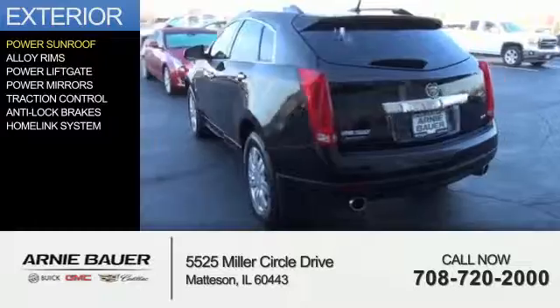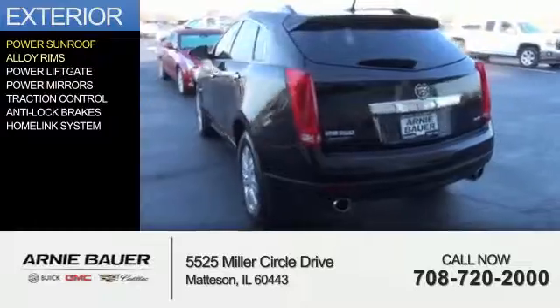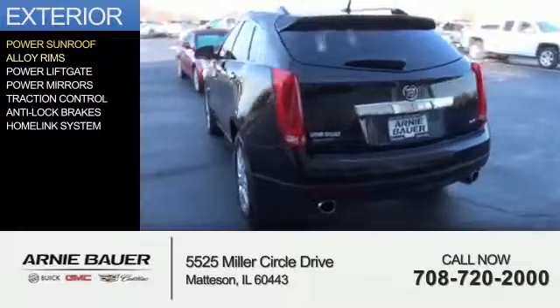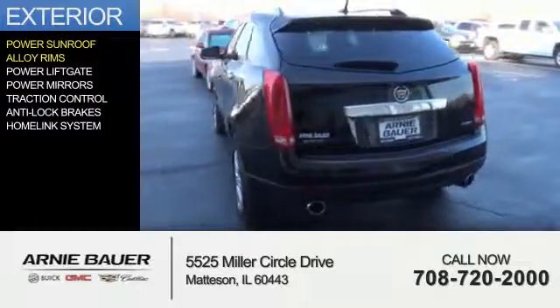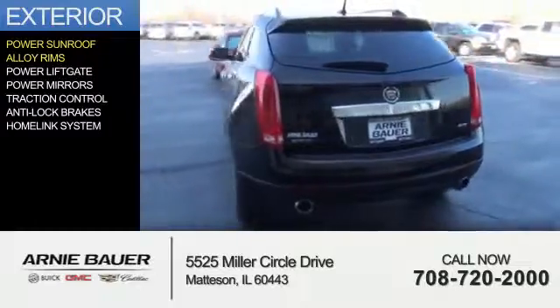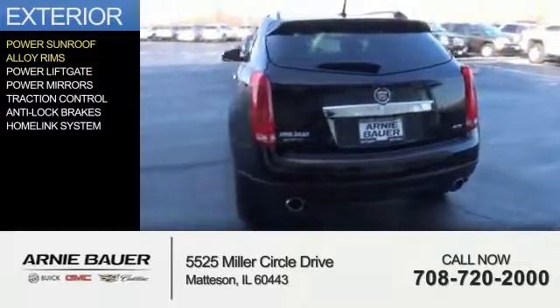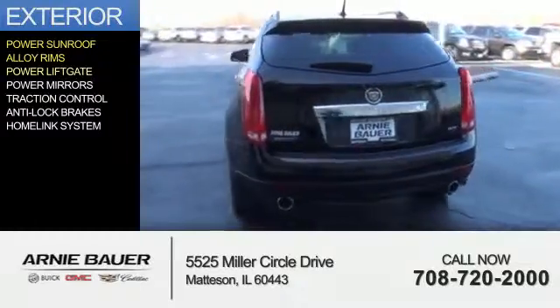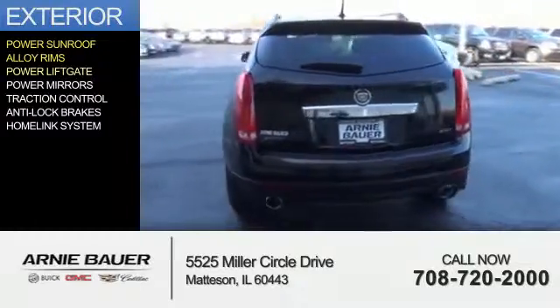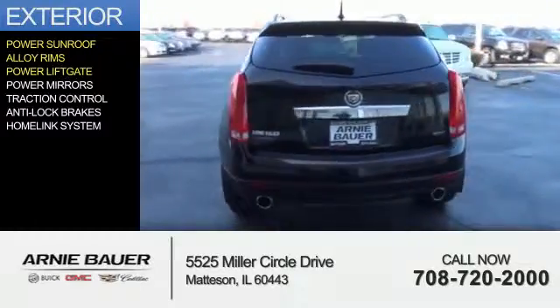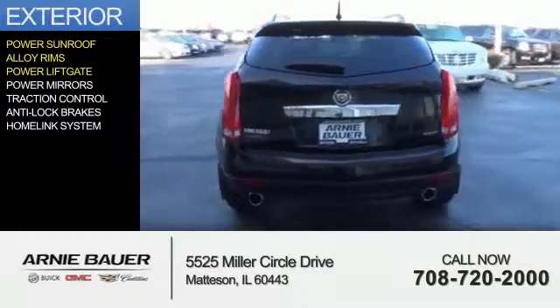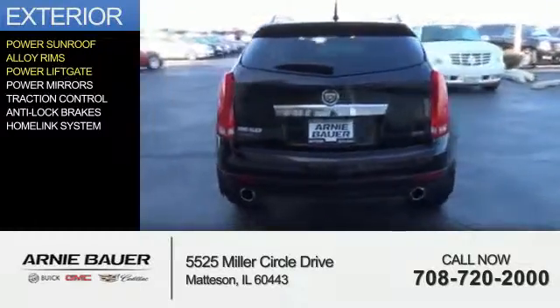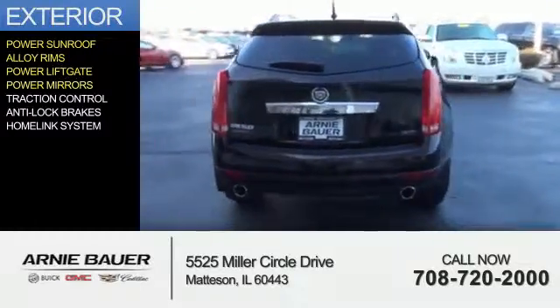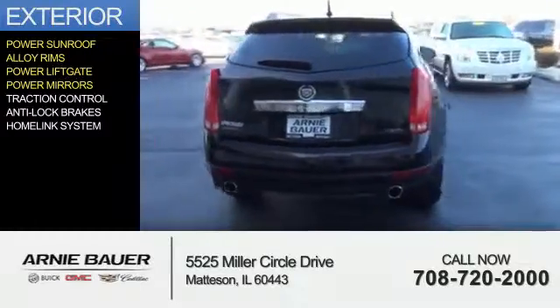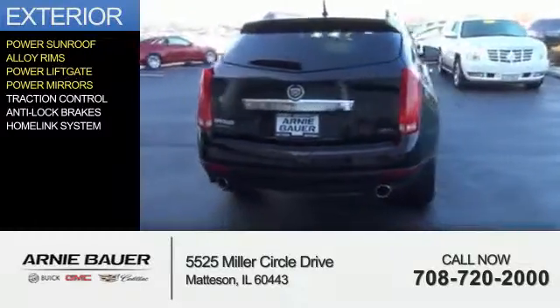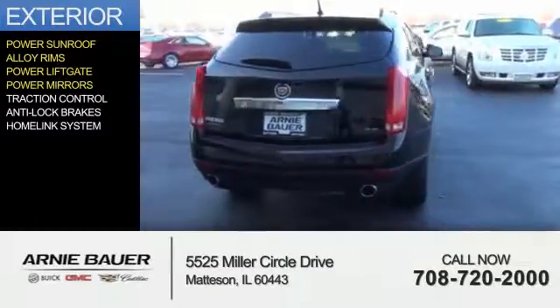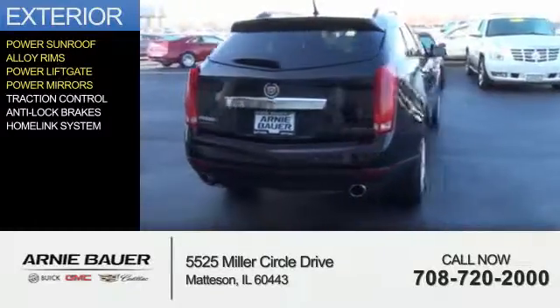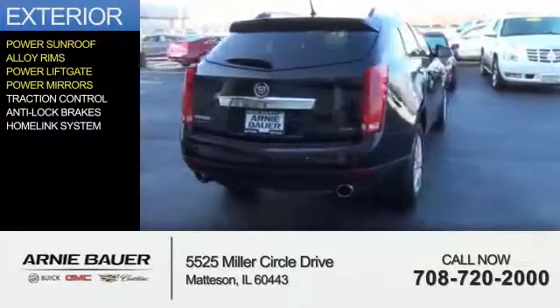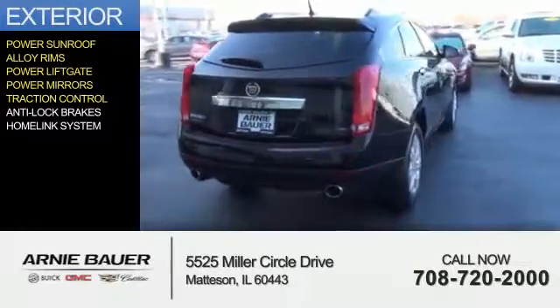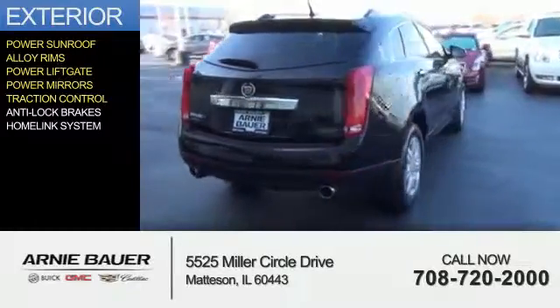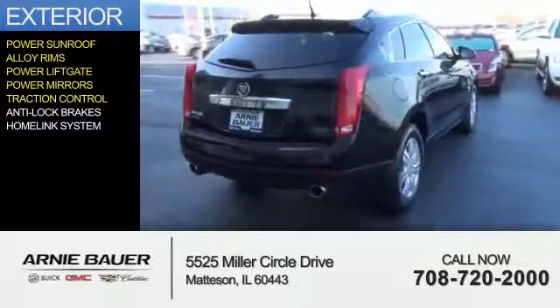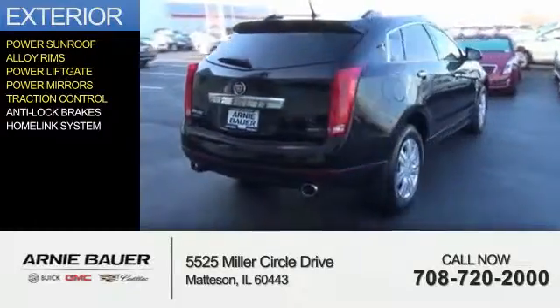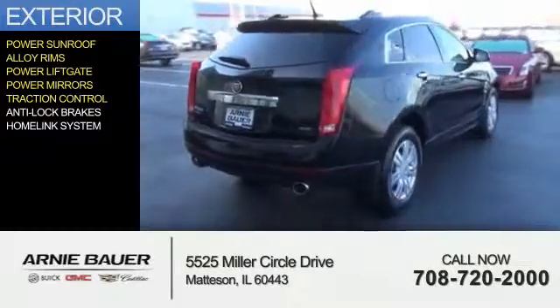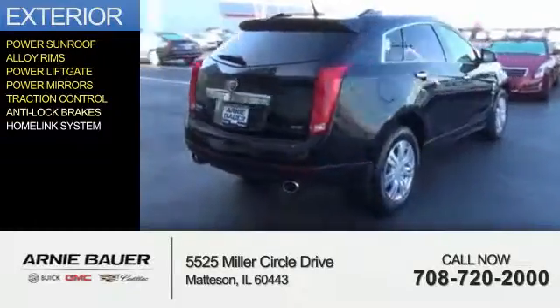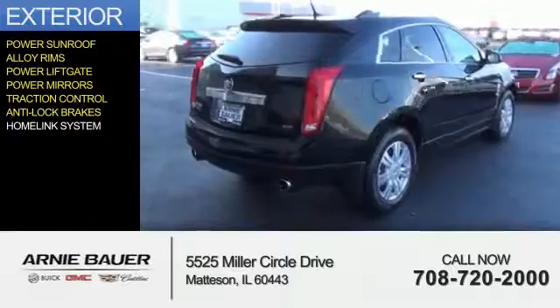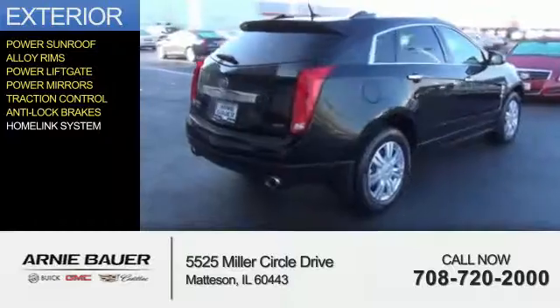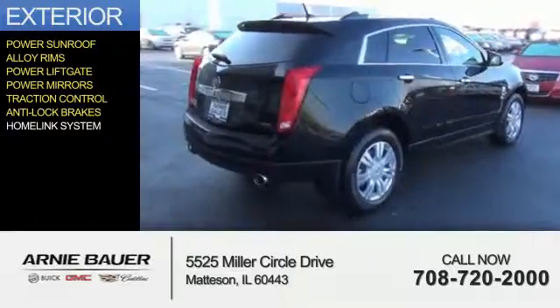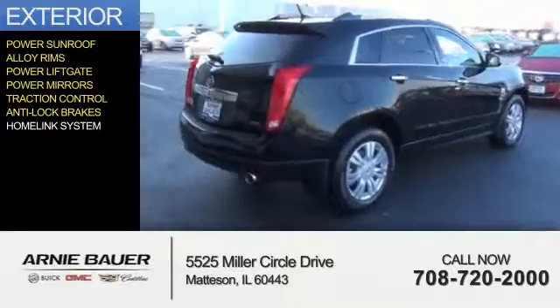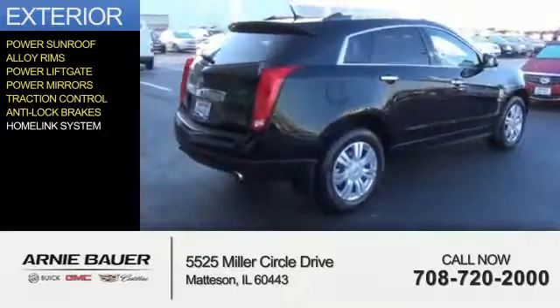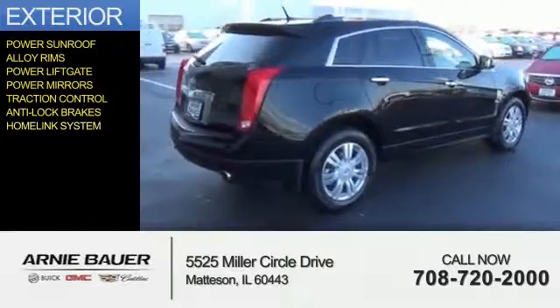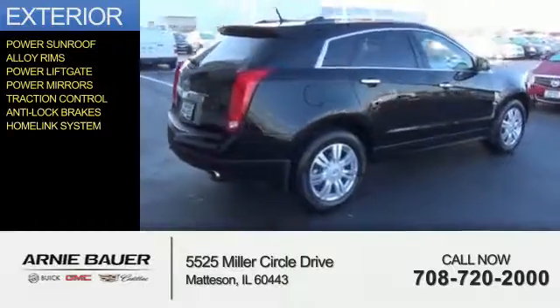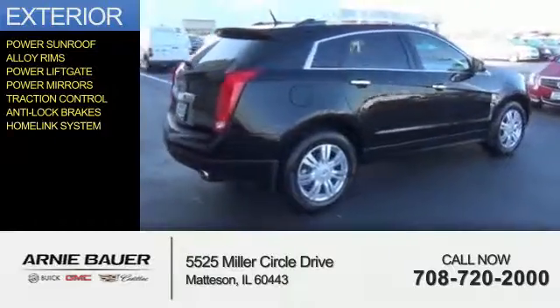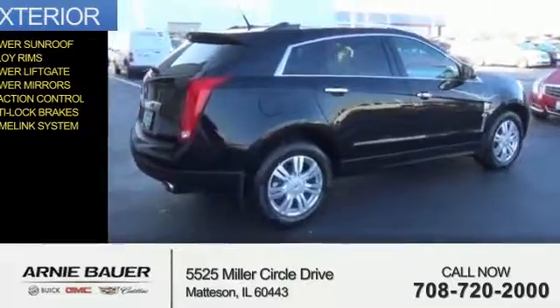alloy rims, power lift gate, power mirrors, traction control, anti-lock brakes, and a home-link system.